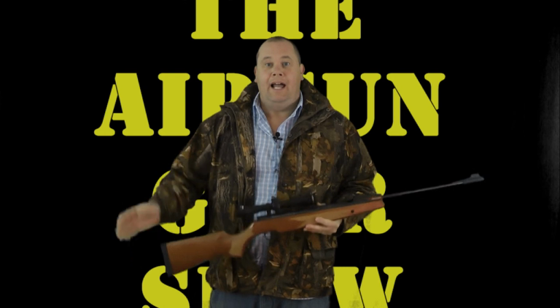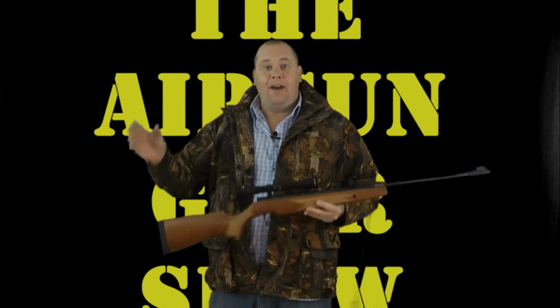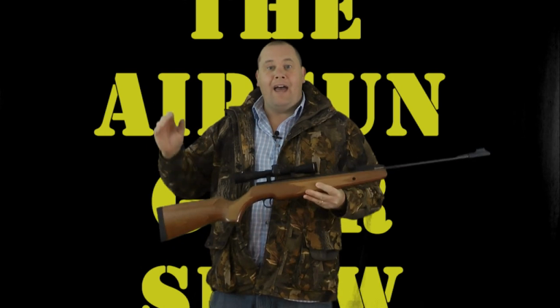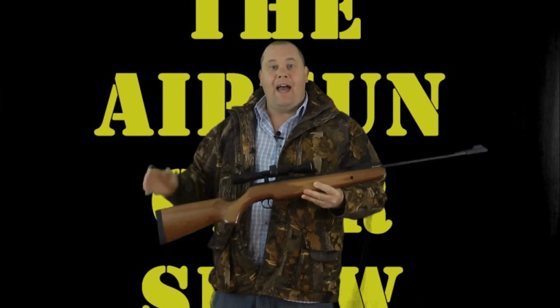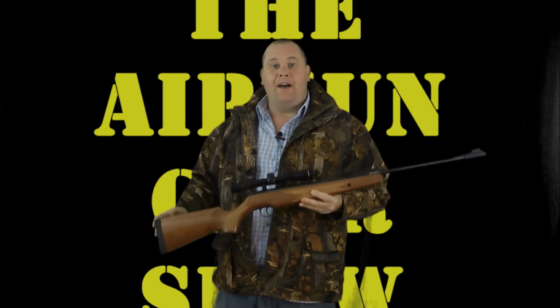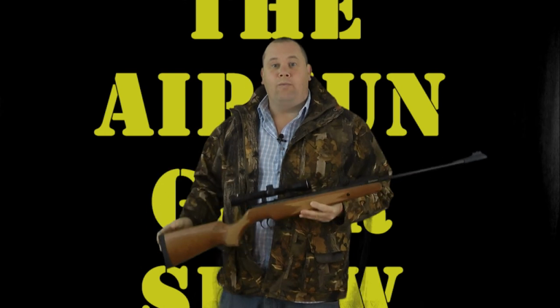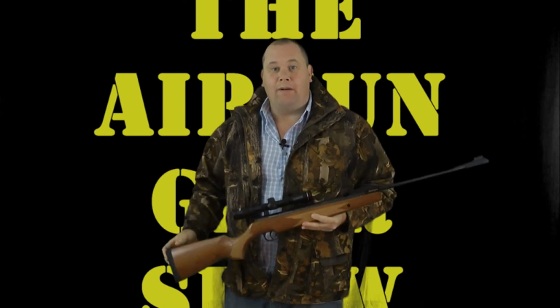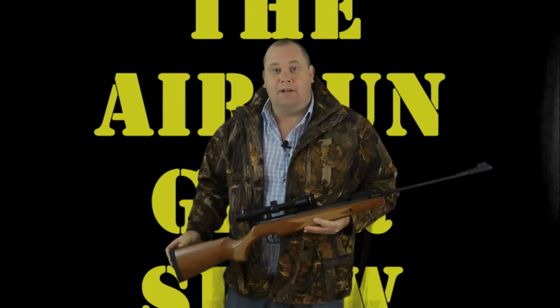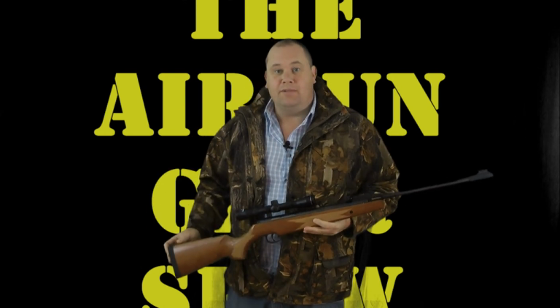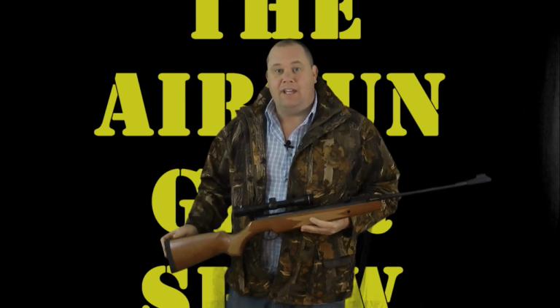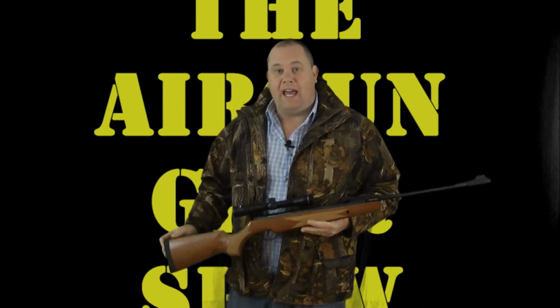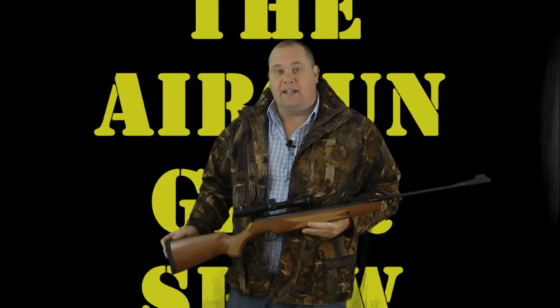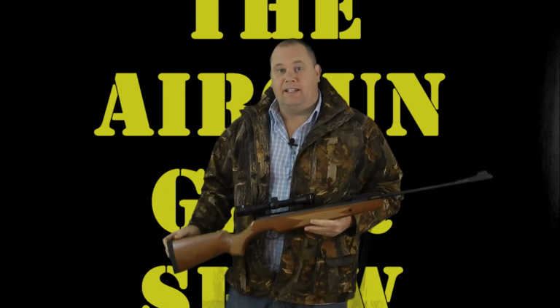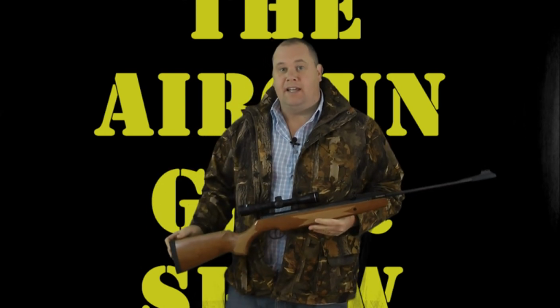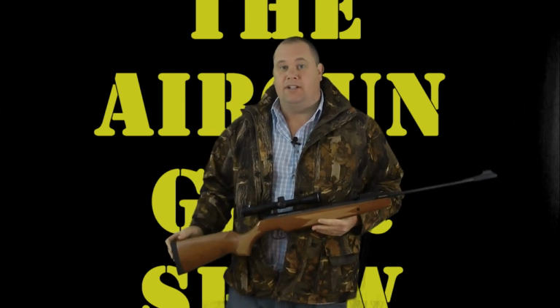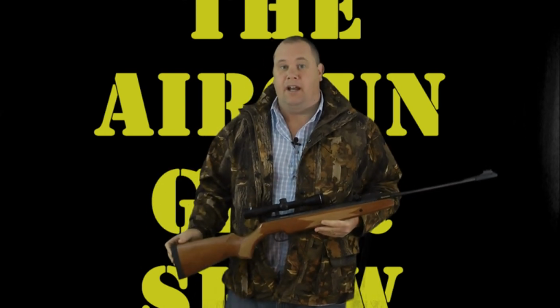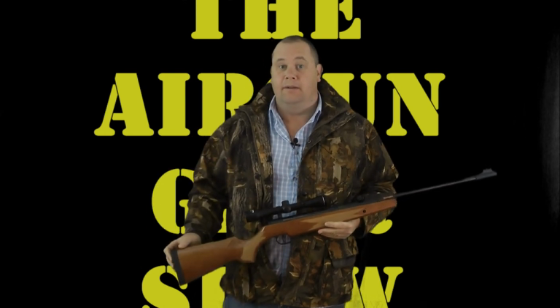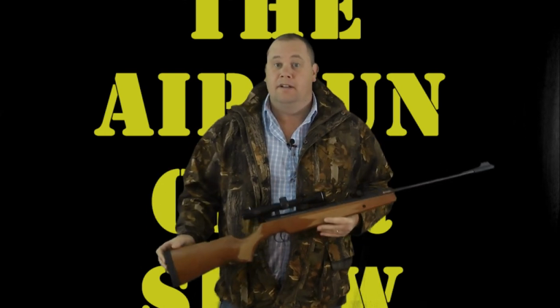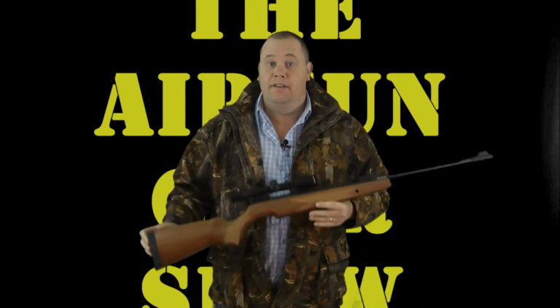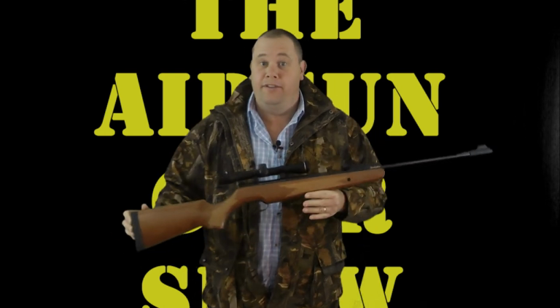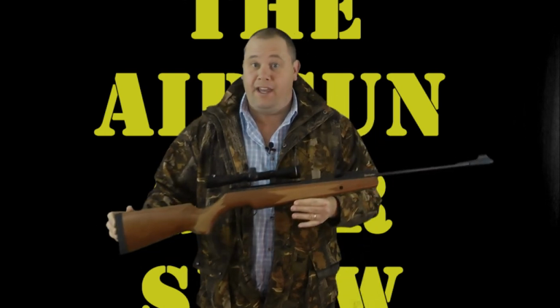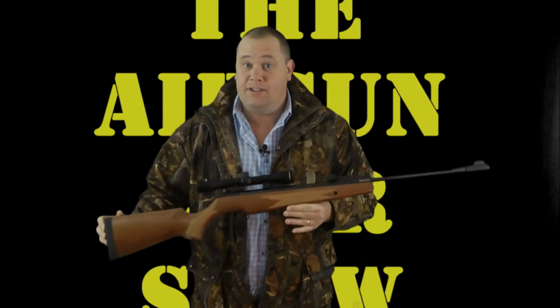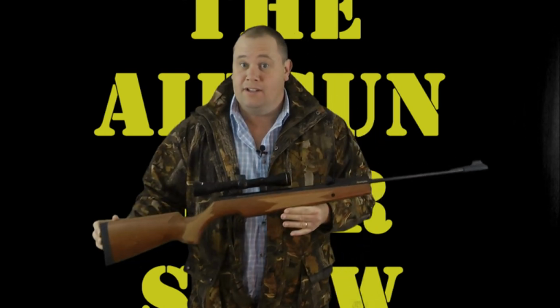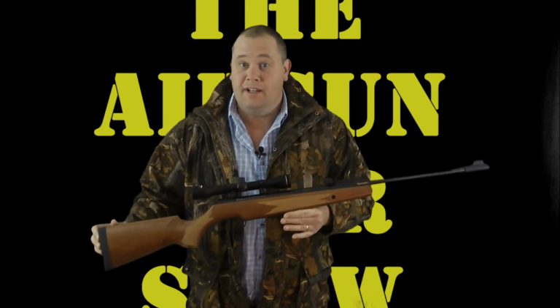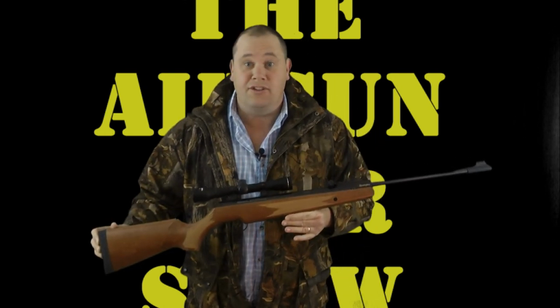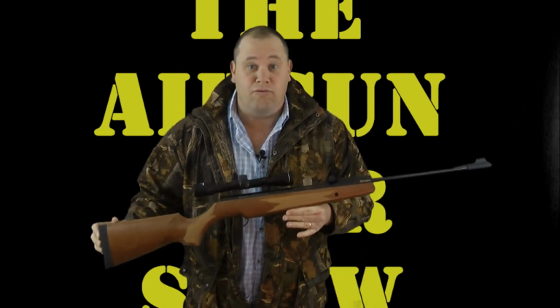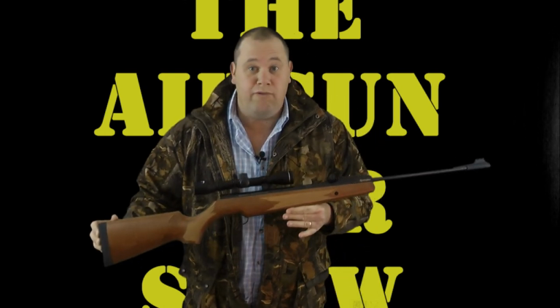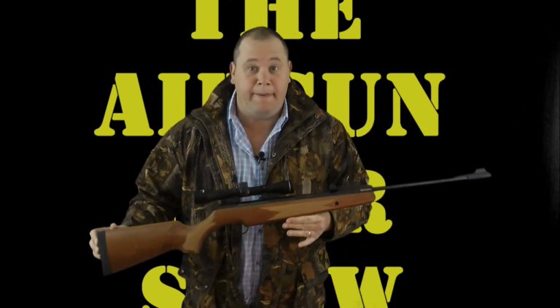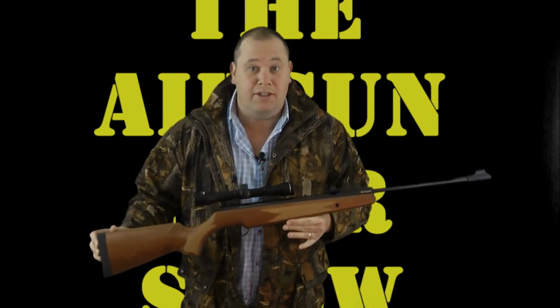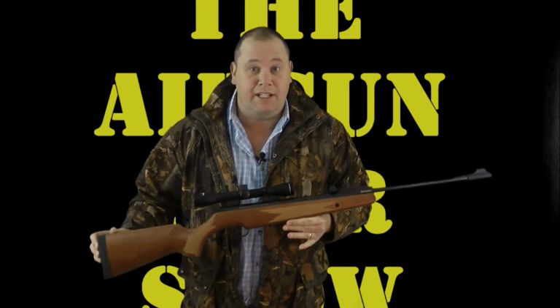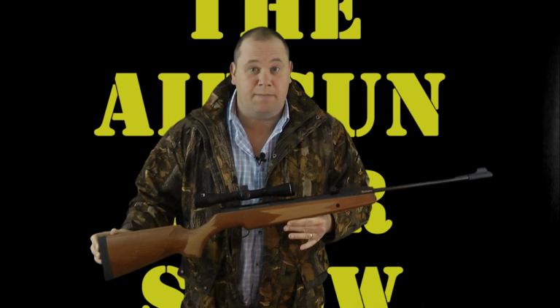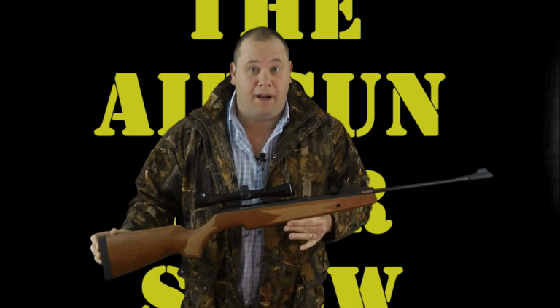Hello there! Welcome to the Airgun Gear Show. This is the Remington Express.